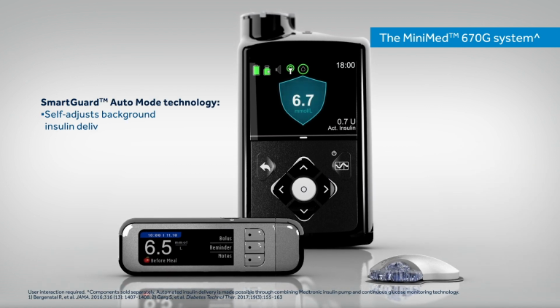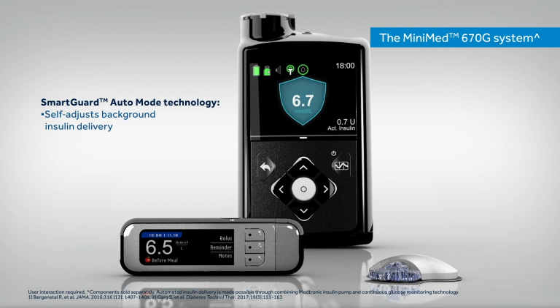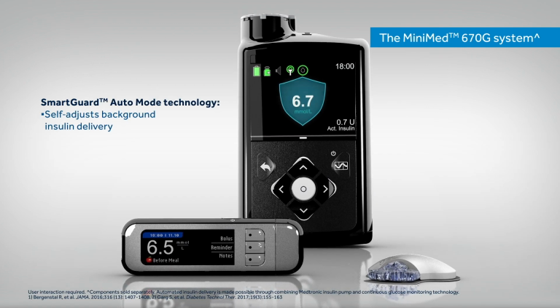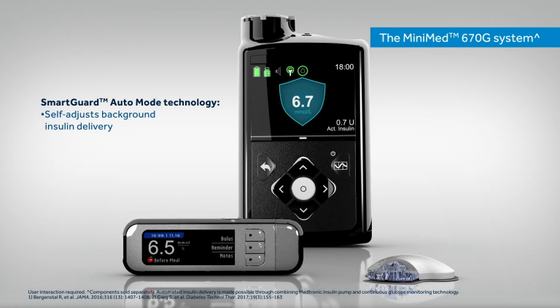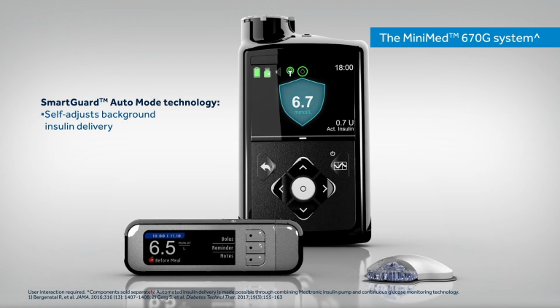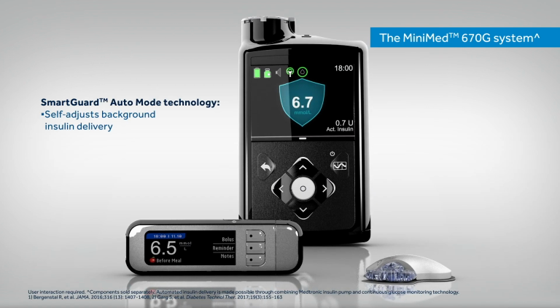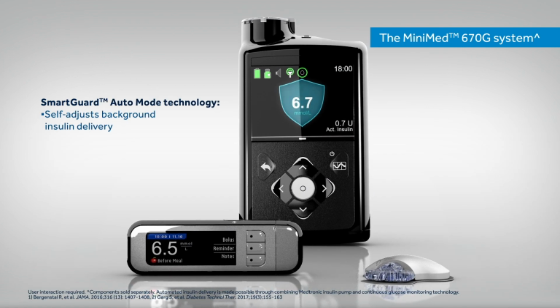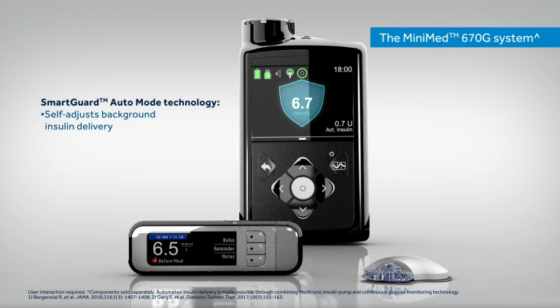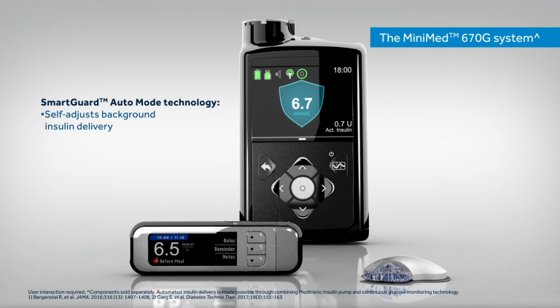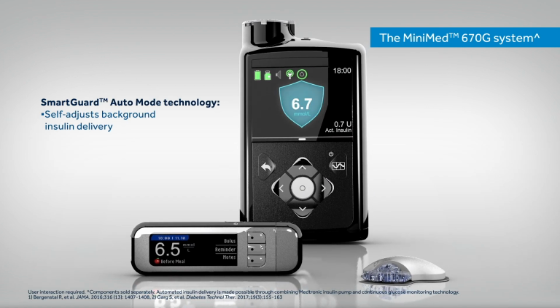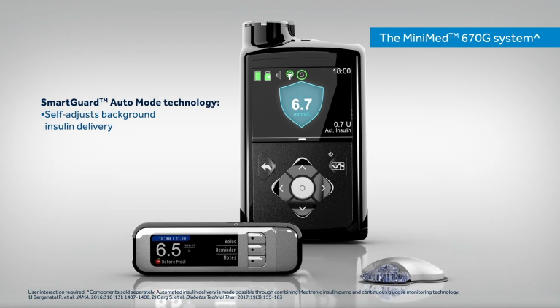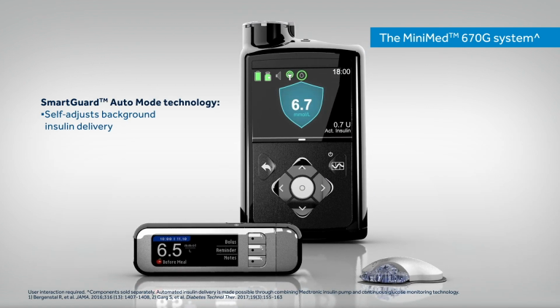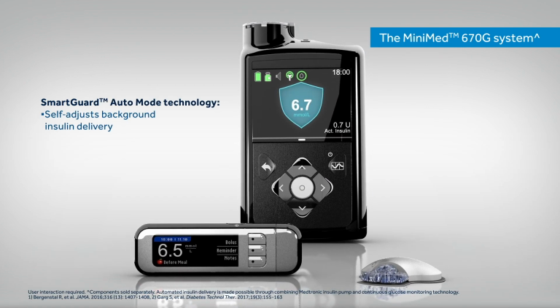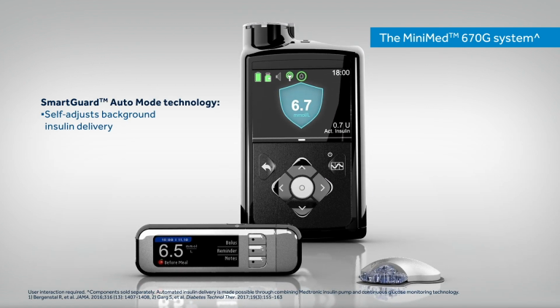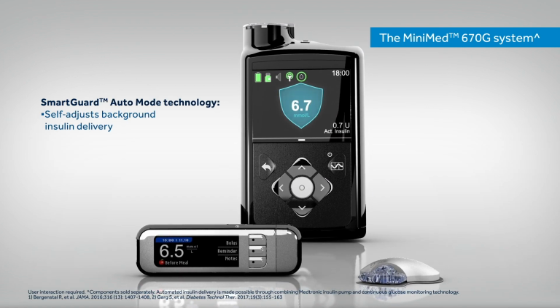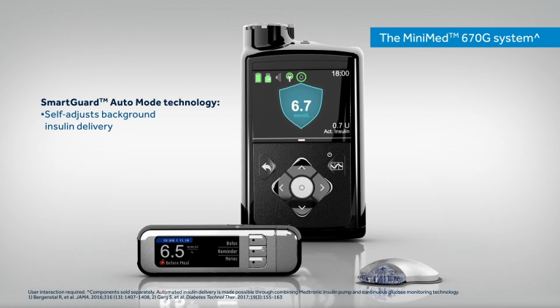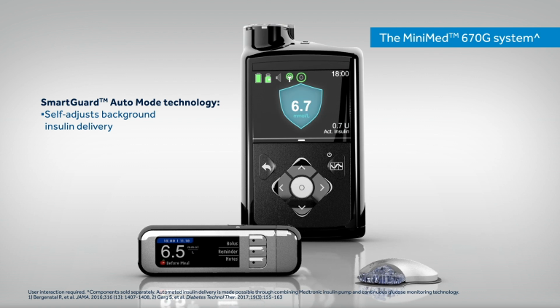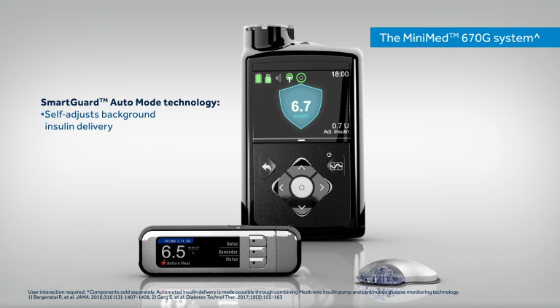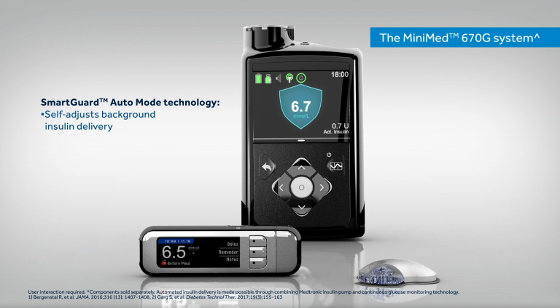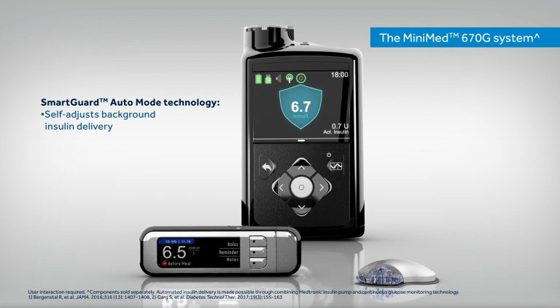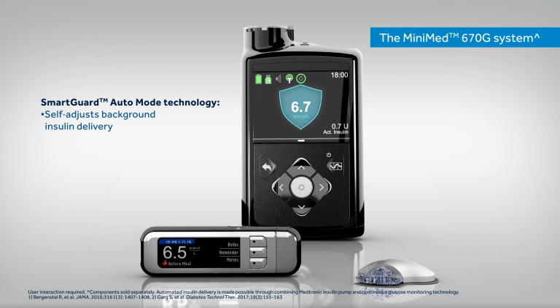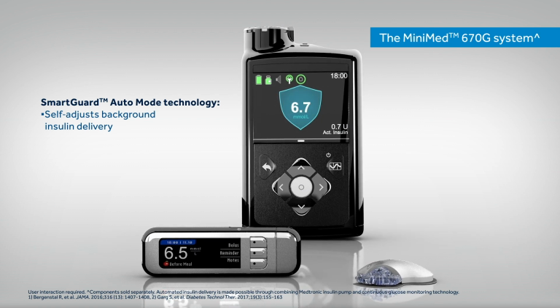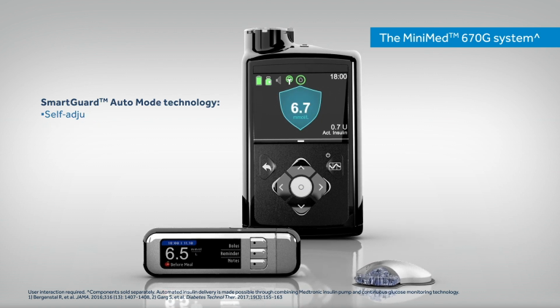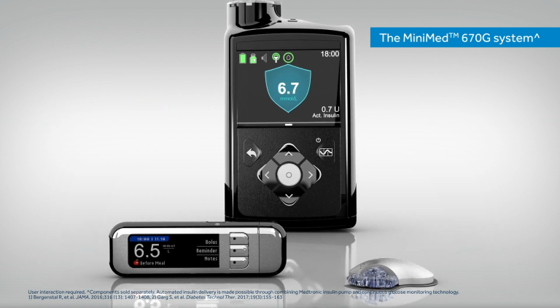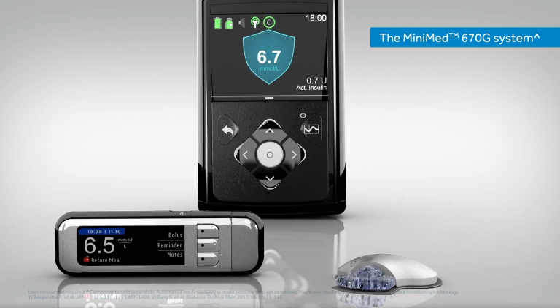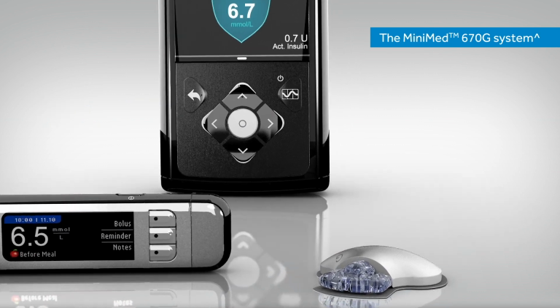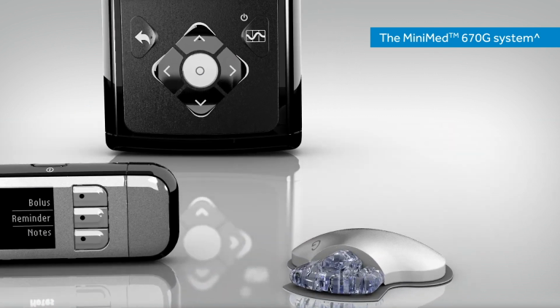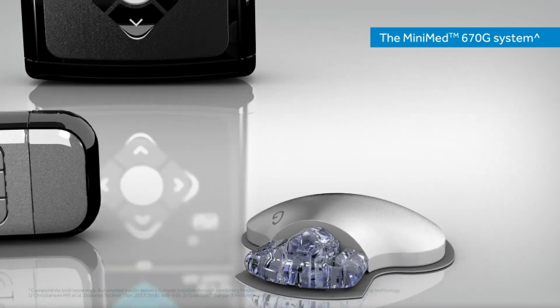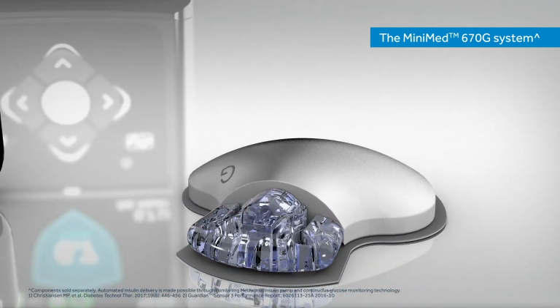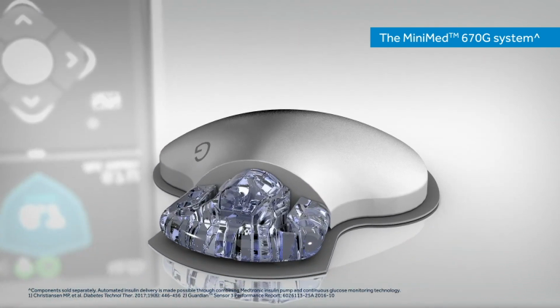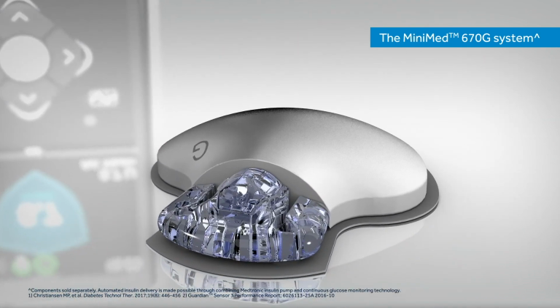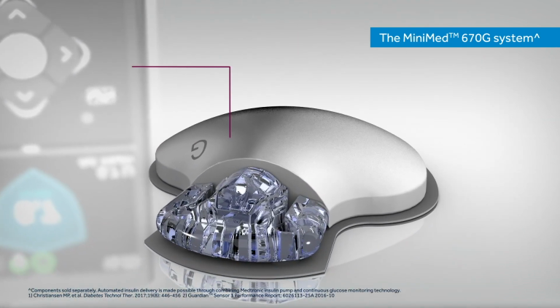SmartGuard Automode Technology, our most advanced algorithm to date, self-adjusts basal insulin delivery to help keep glucose in range all day and night.